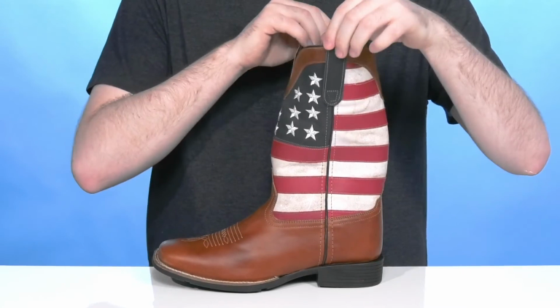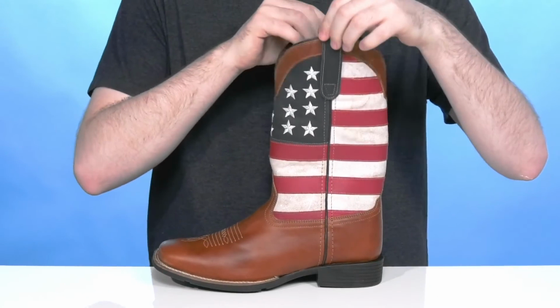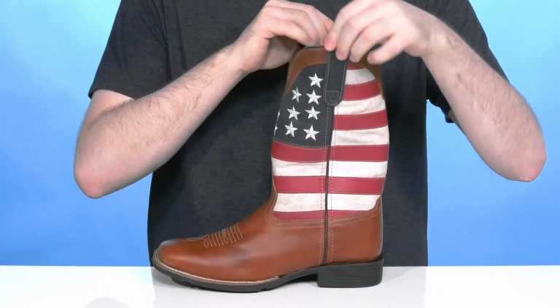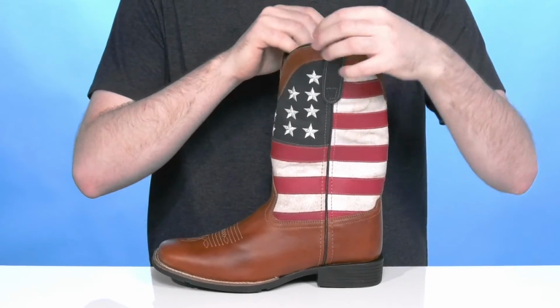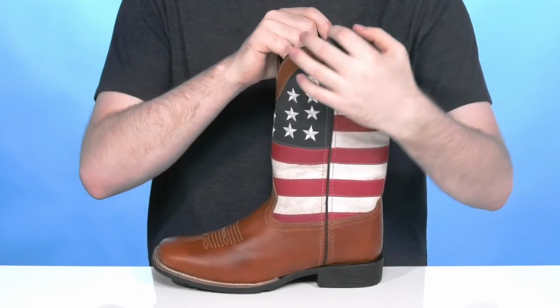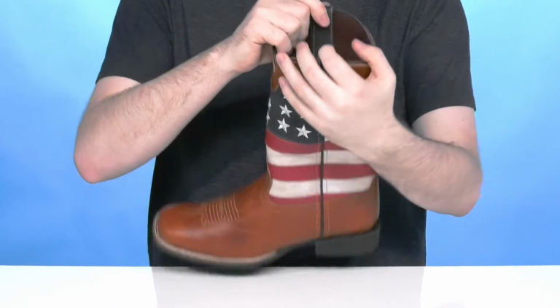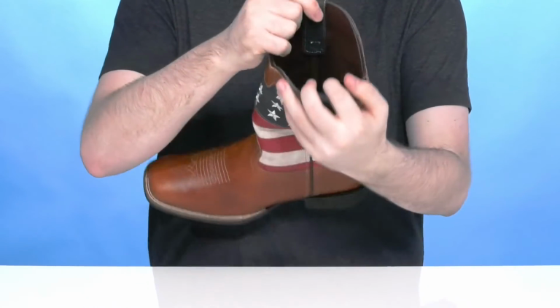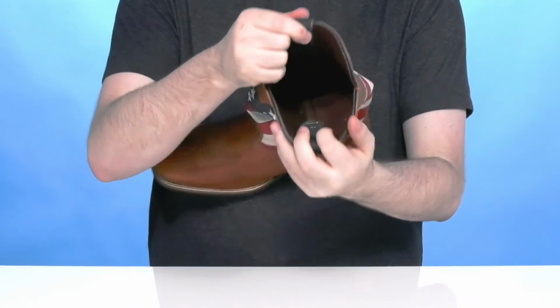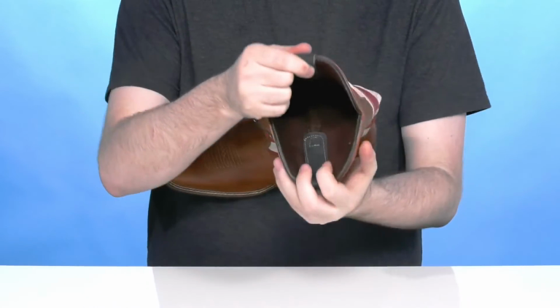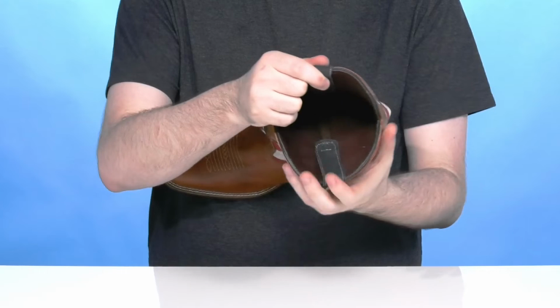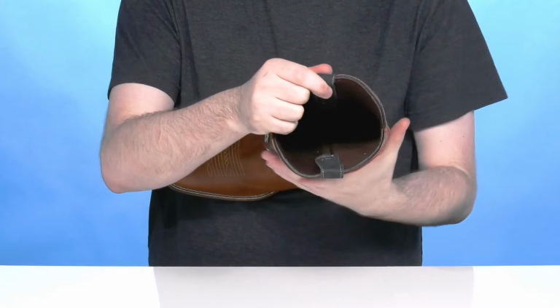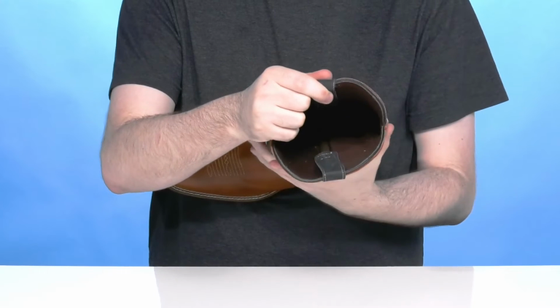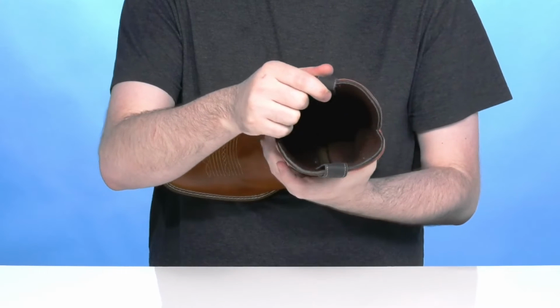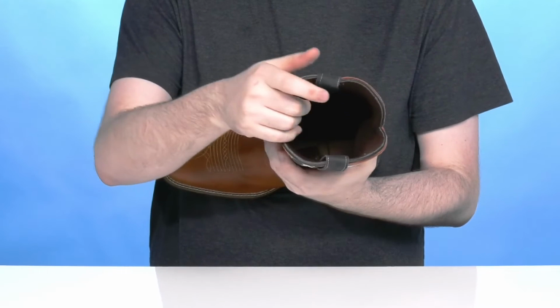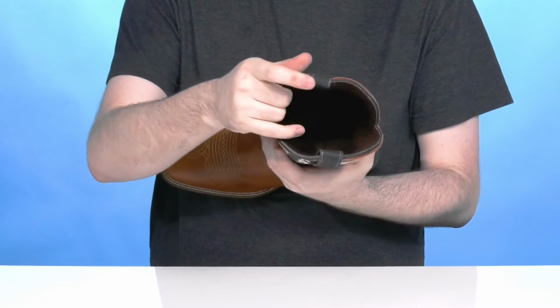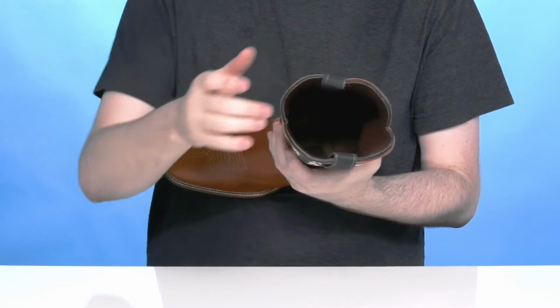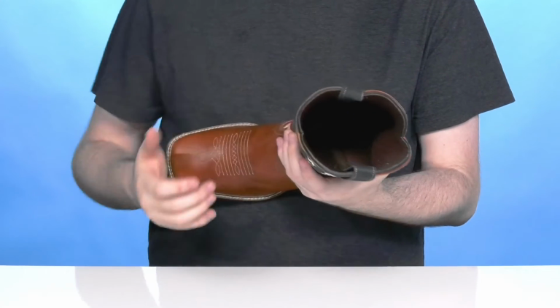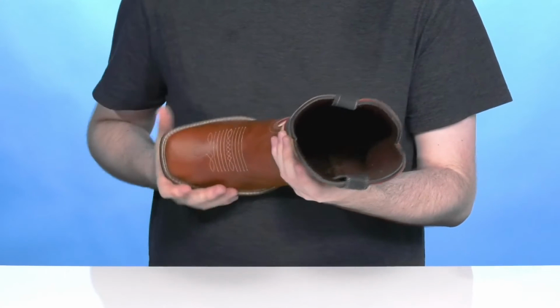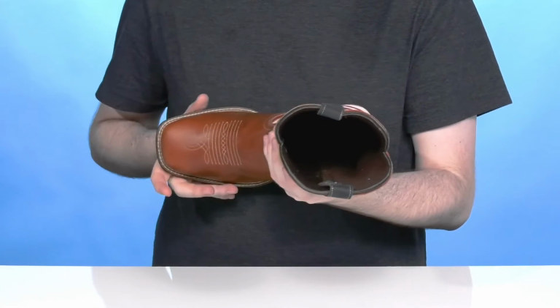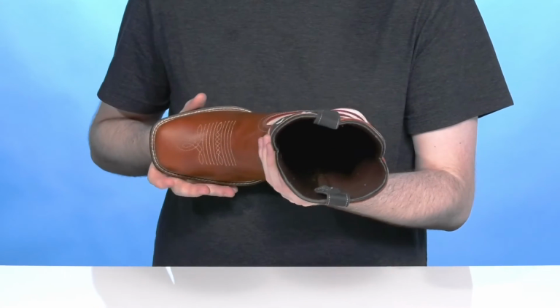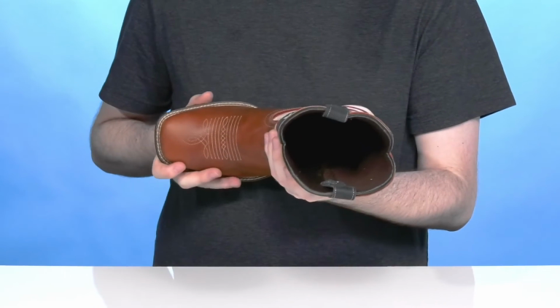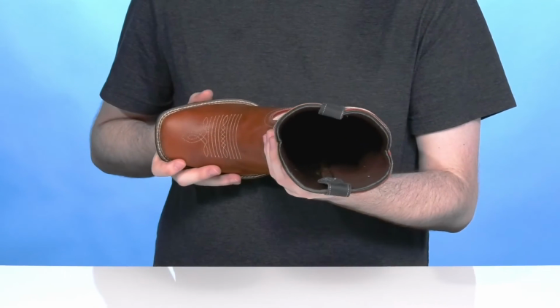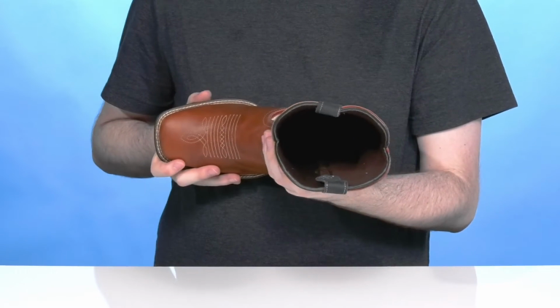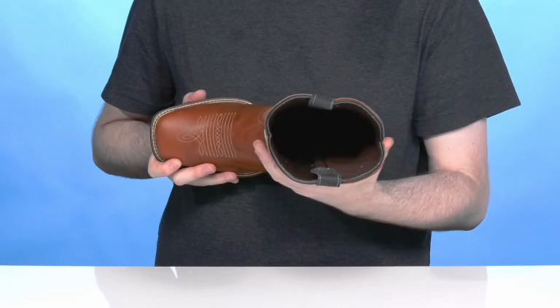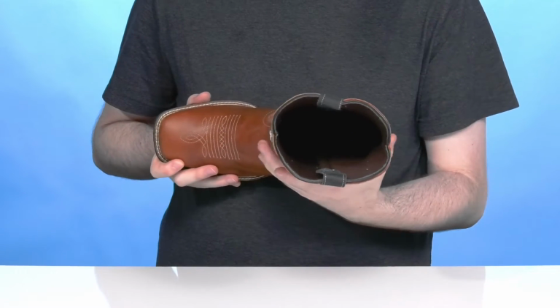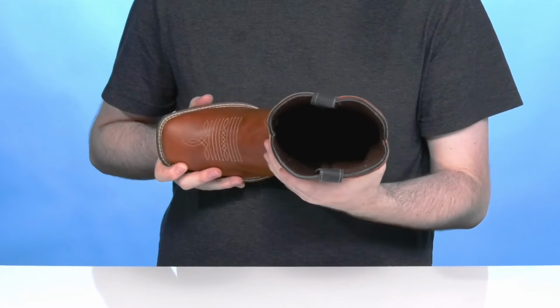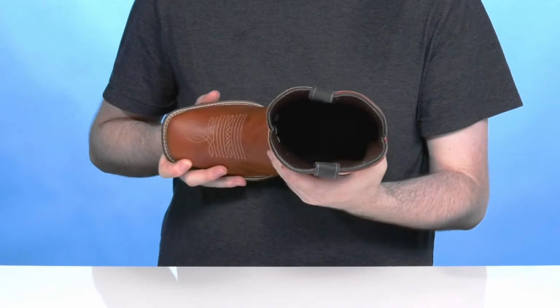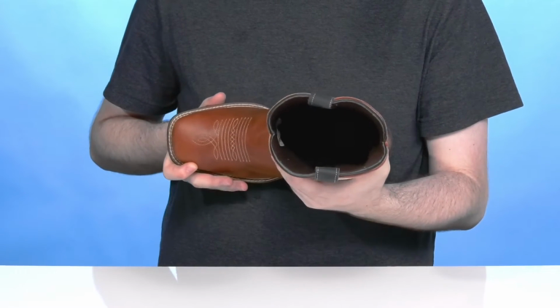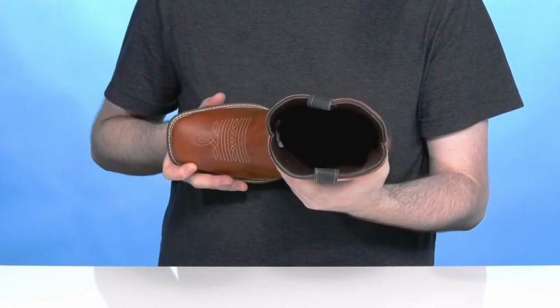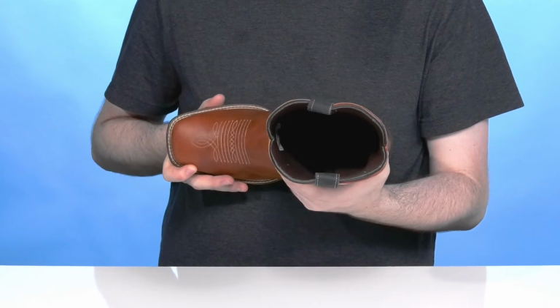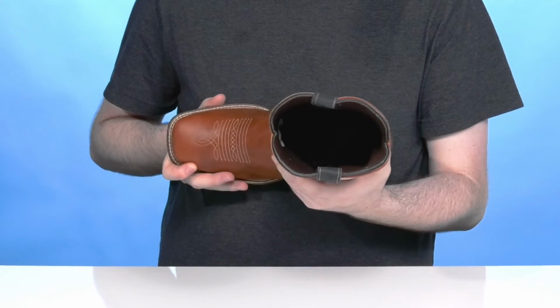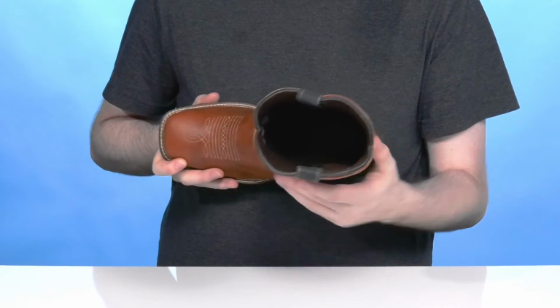It's a pull-on style with two durable tabs at the top, using a plush padded textile lining that stays breathable and comfortable all the way throughout.